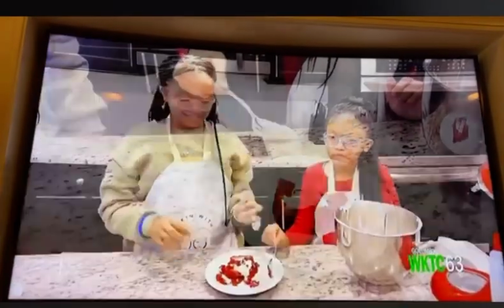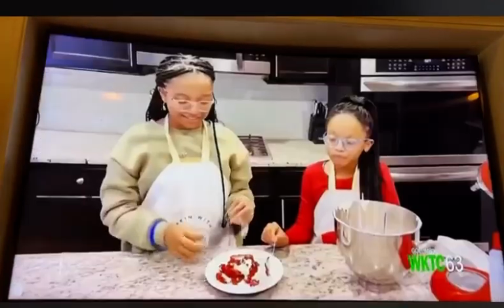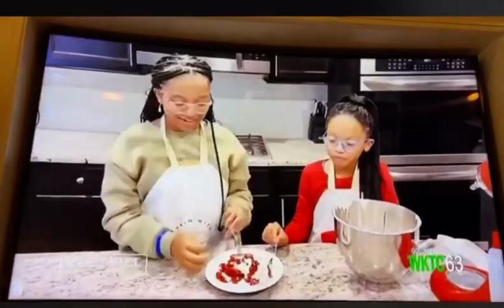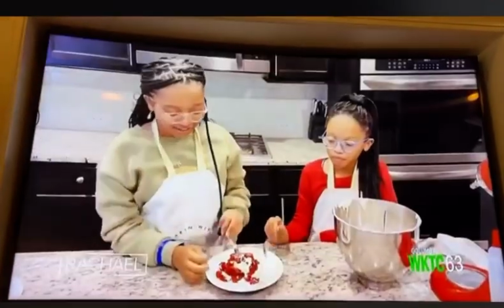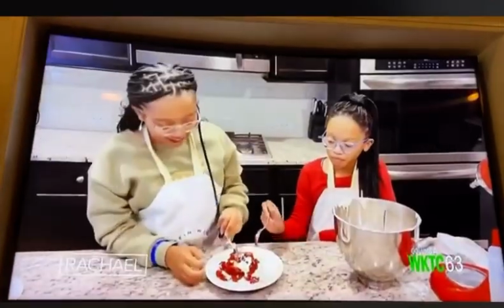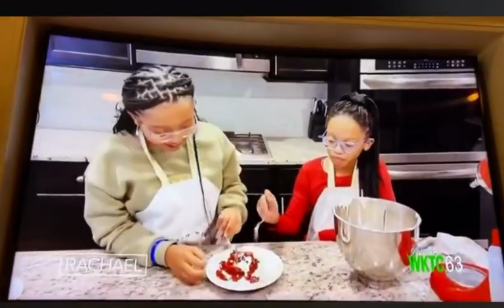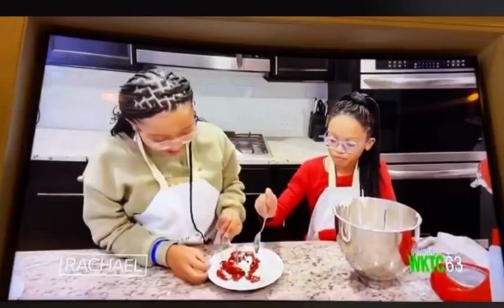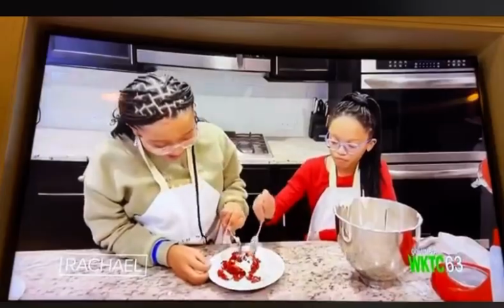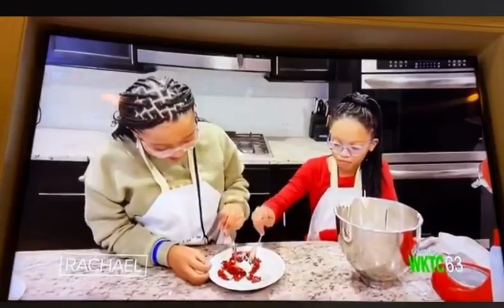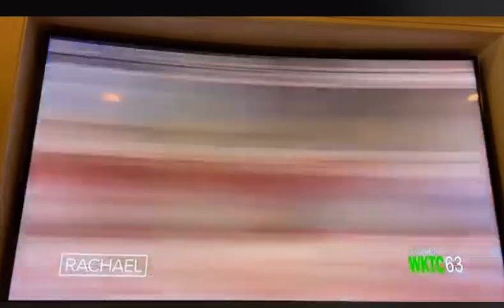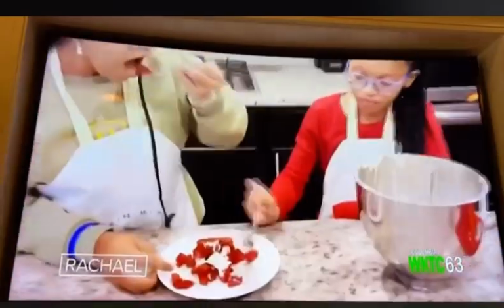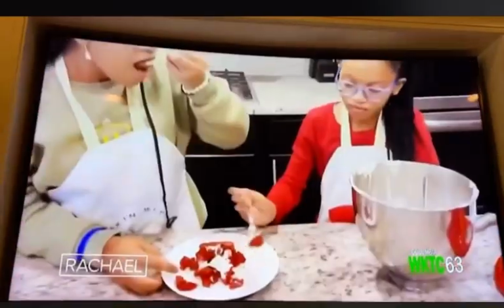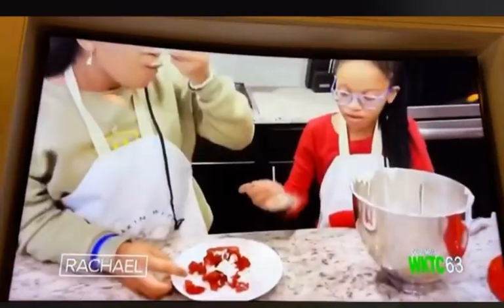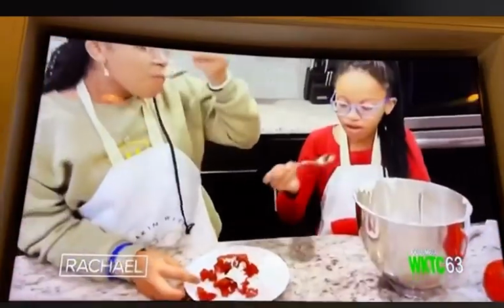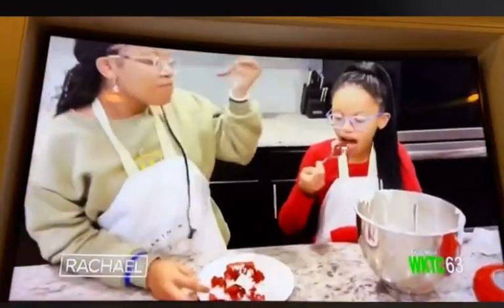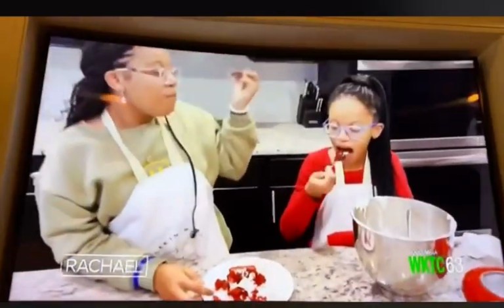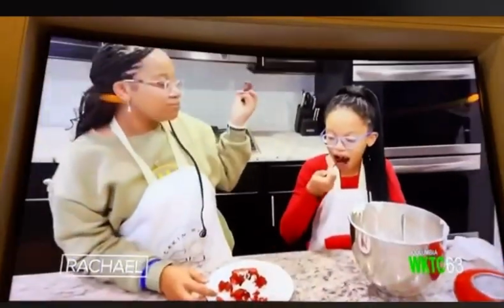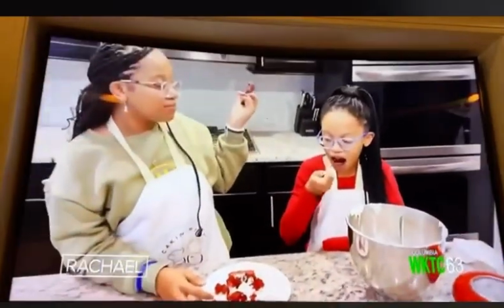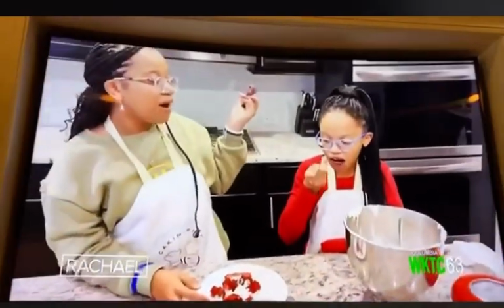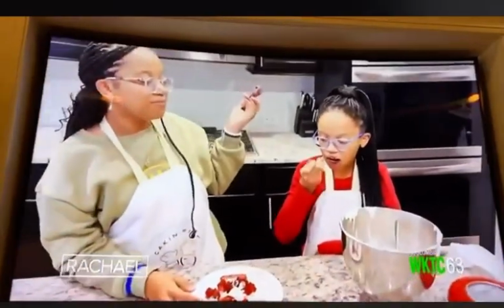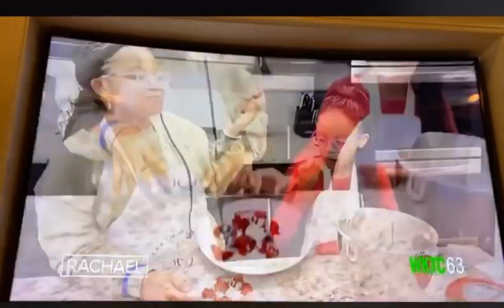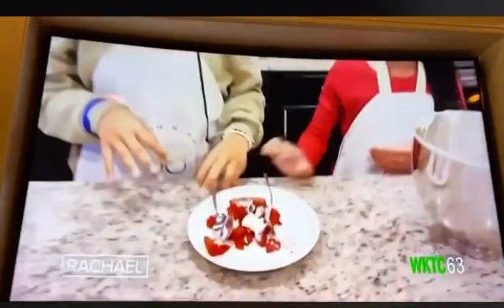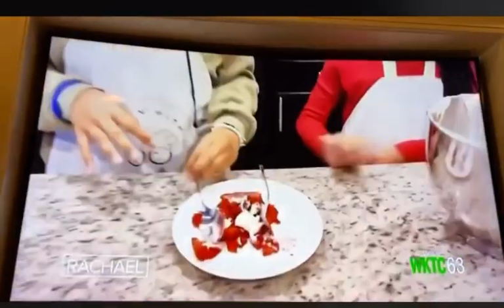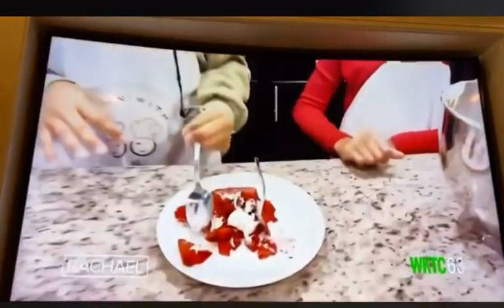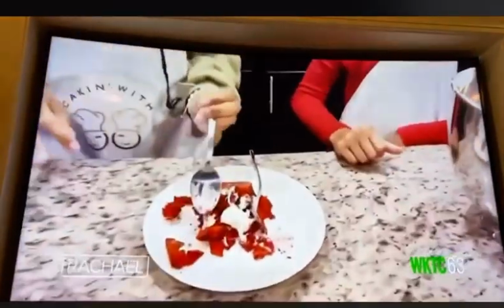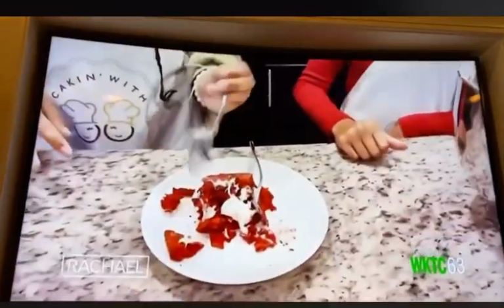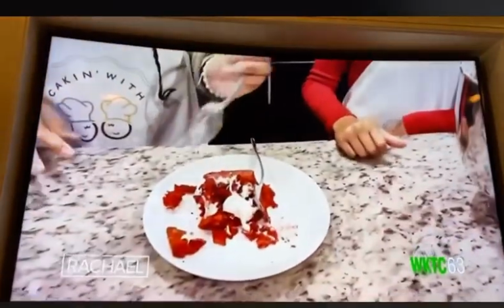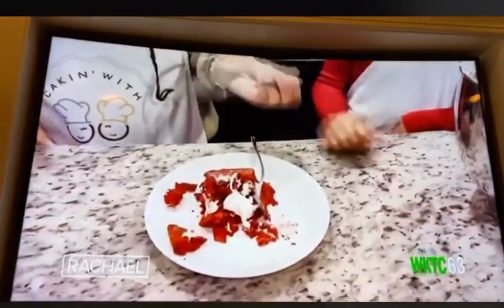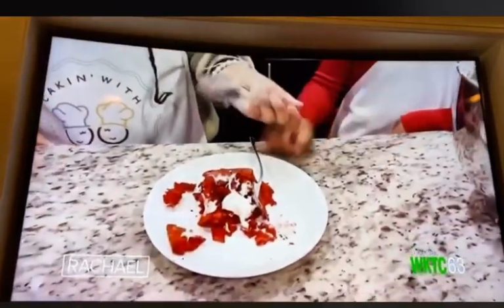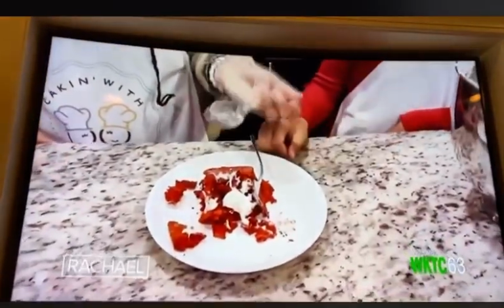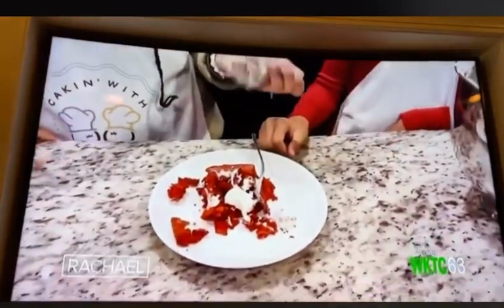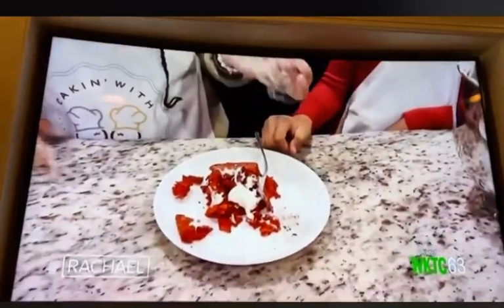Go ahead and try it. It just melts in your mouth. It's amazing.